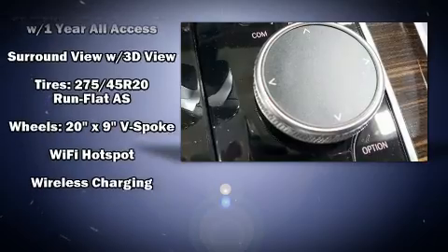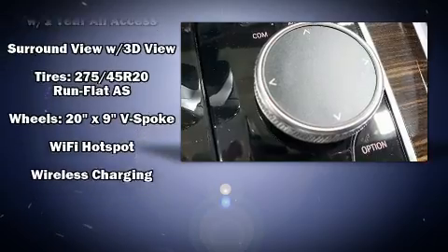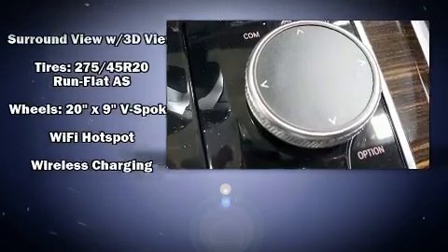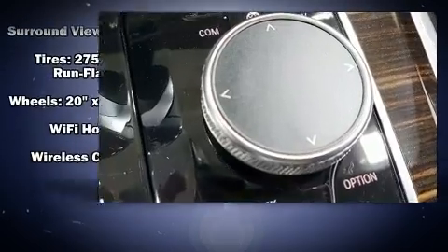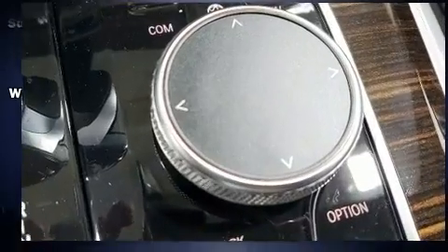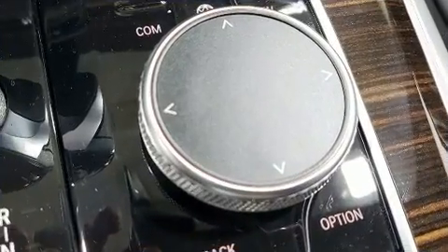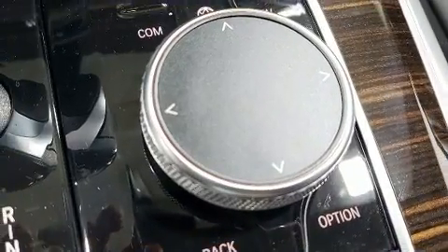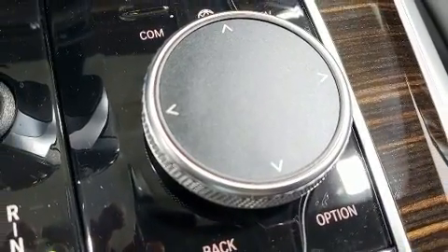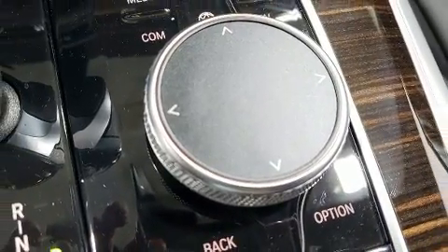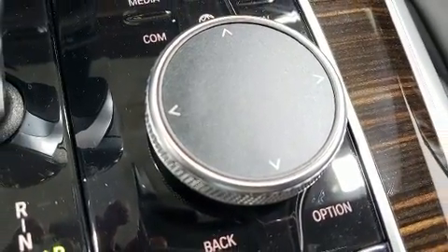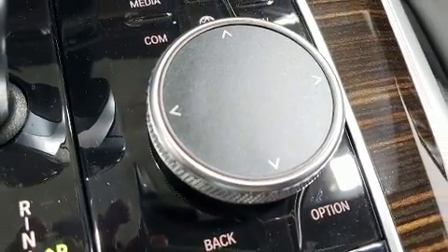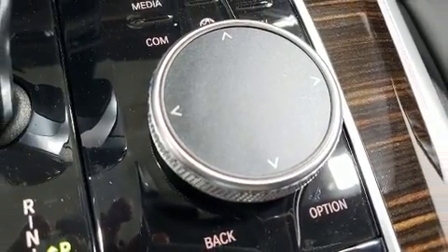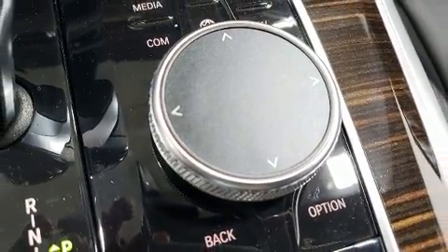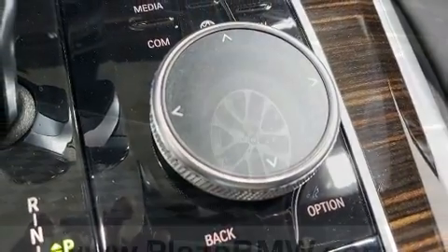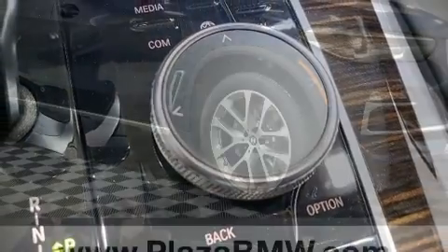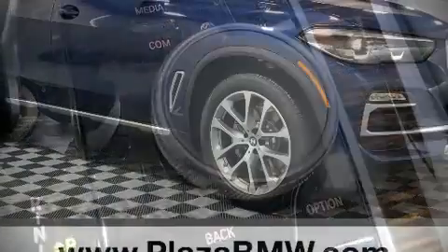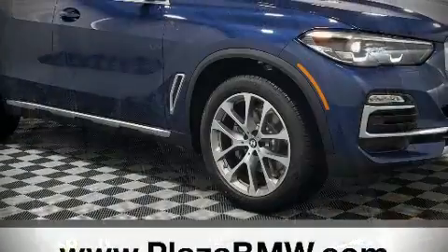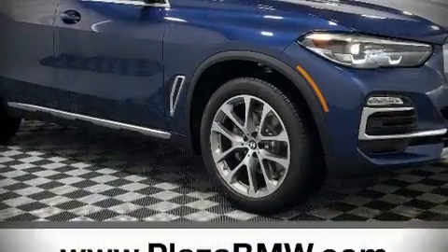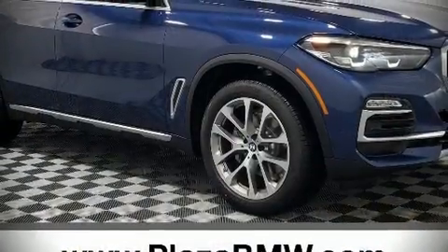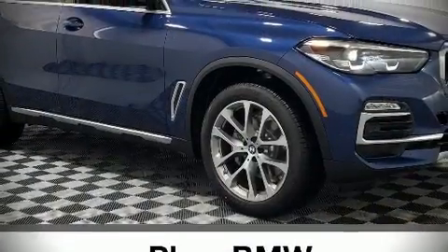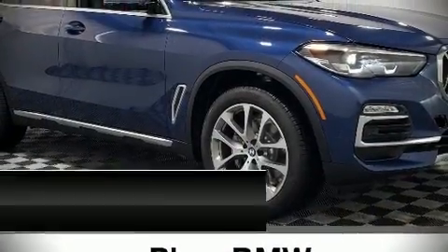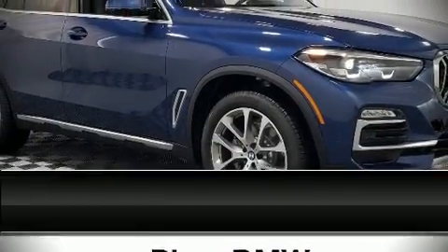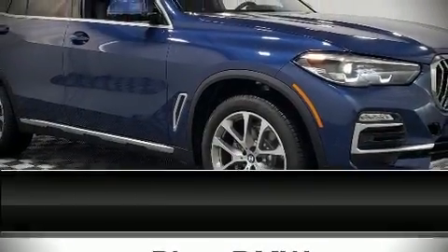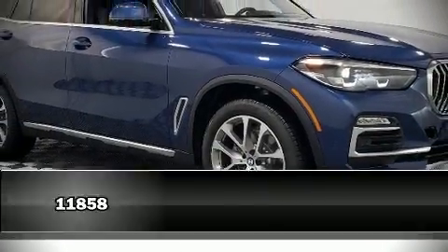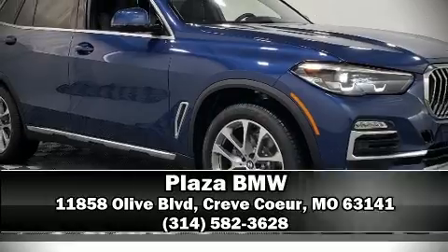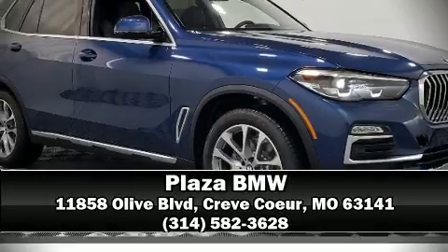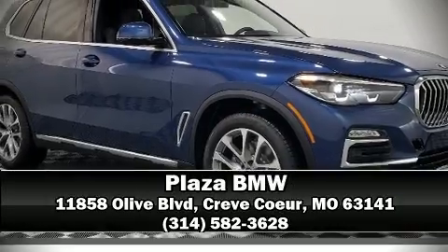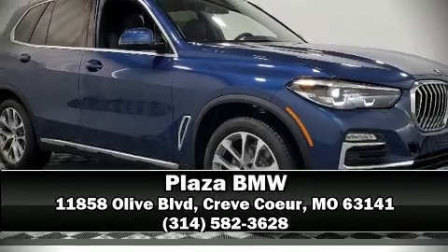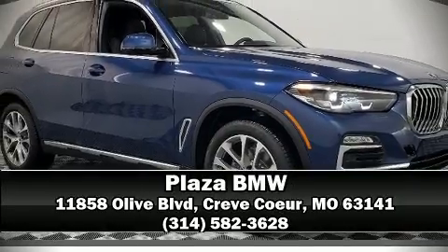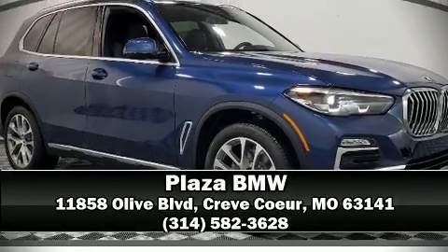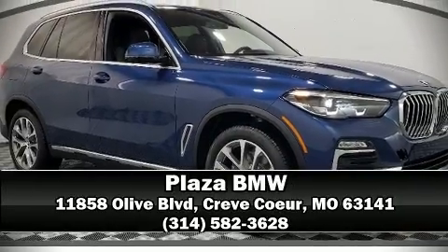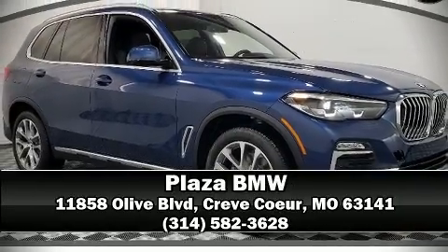Our knowledgeable sales staff is available to answer any questions that you might have. Call now to schedule a test drive.